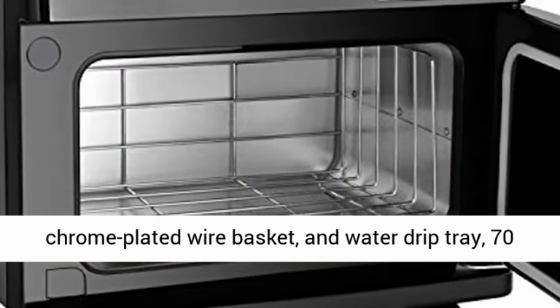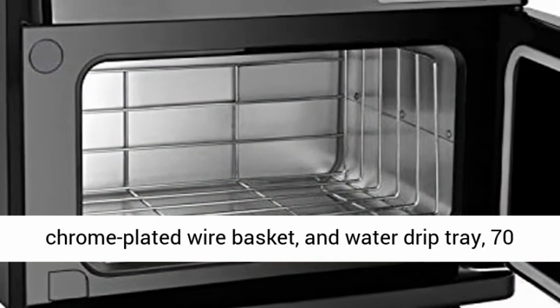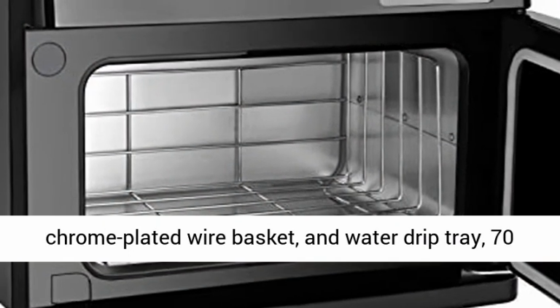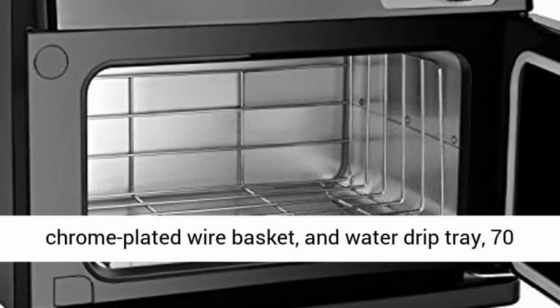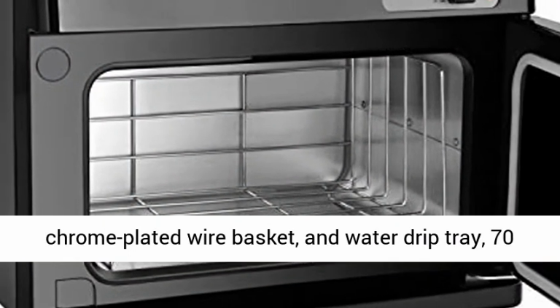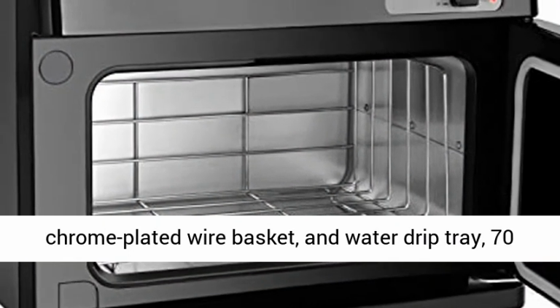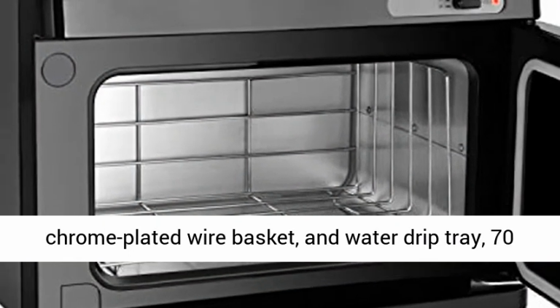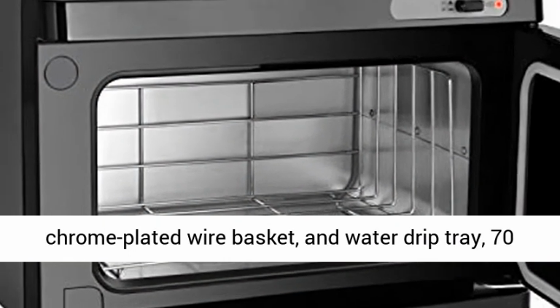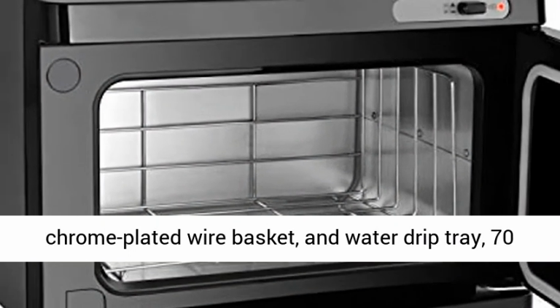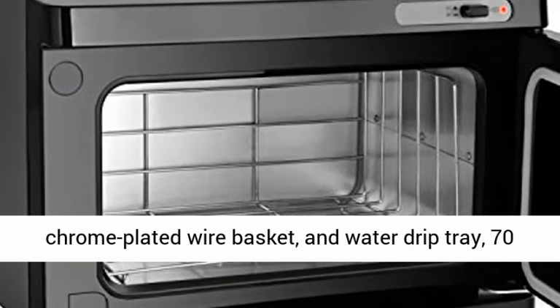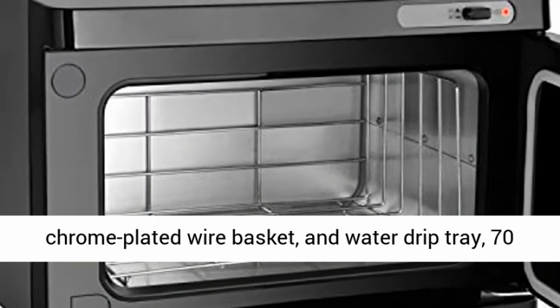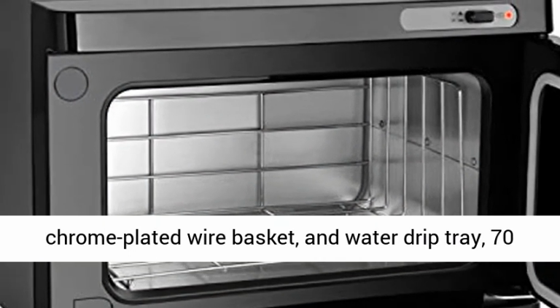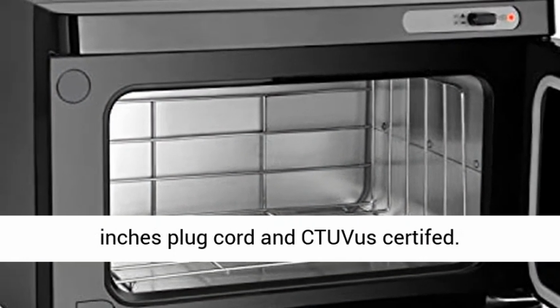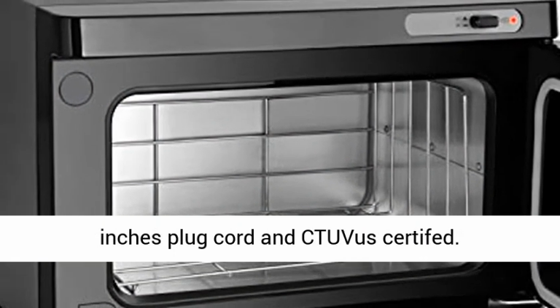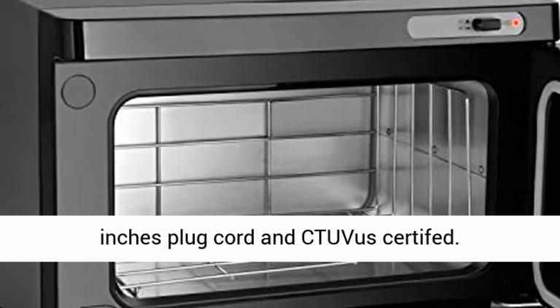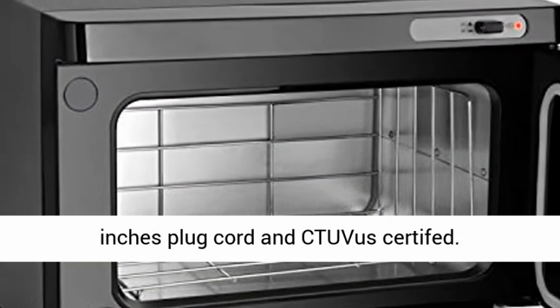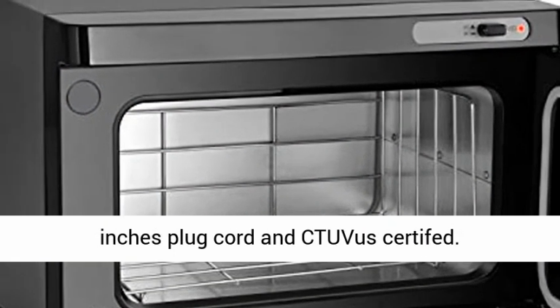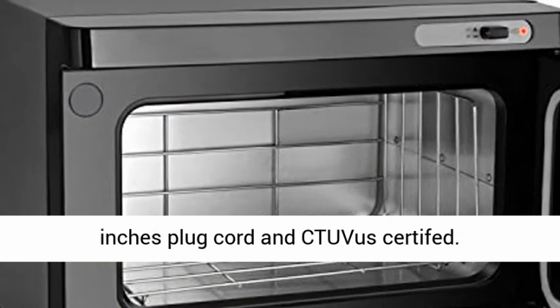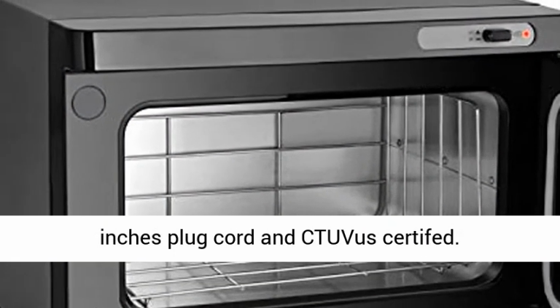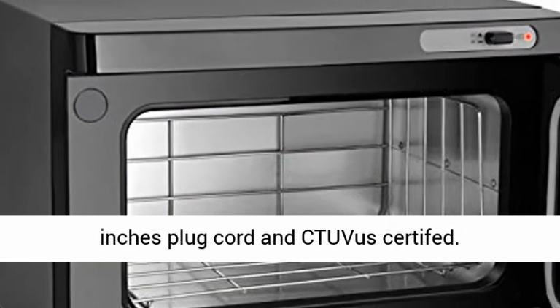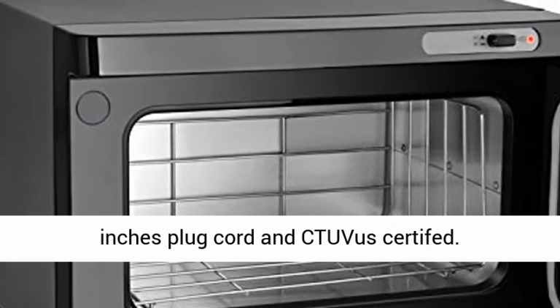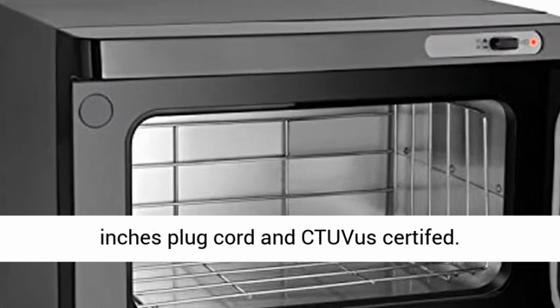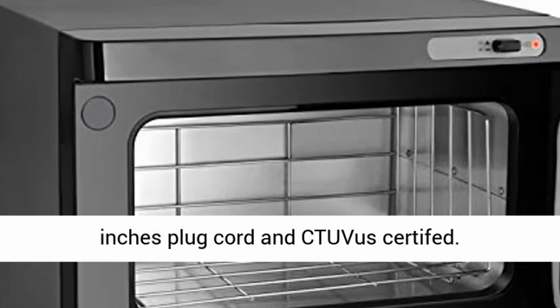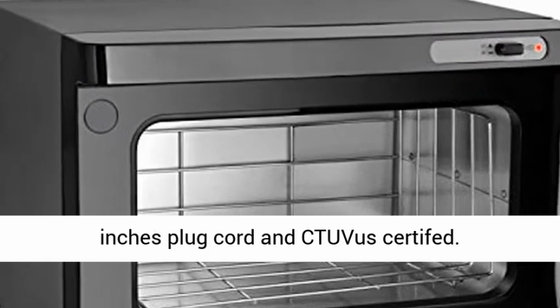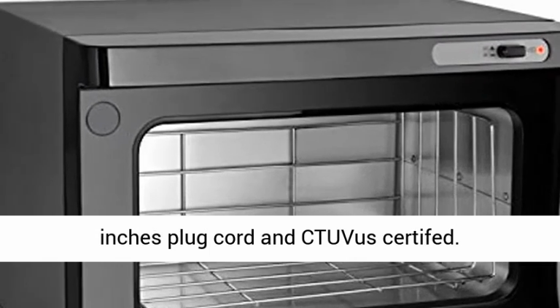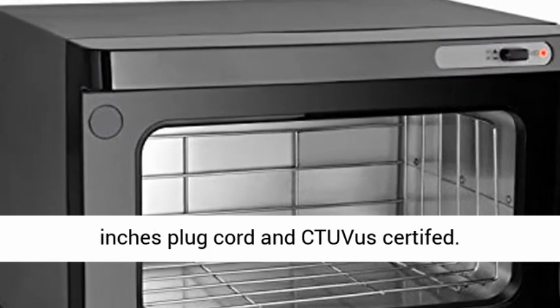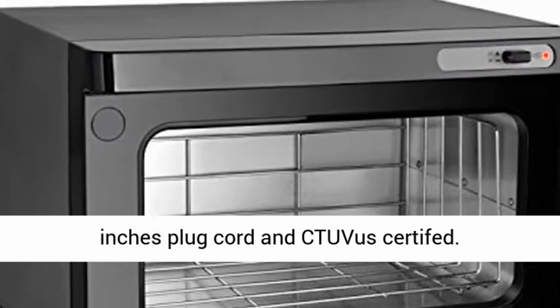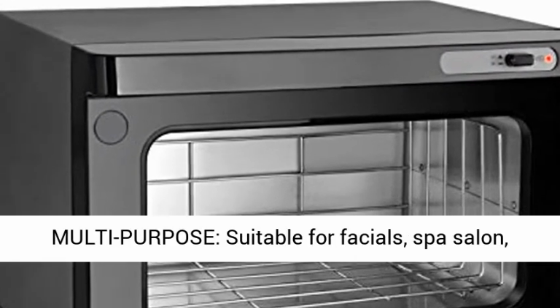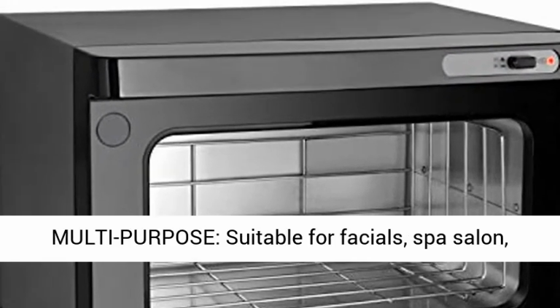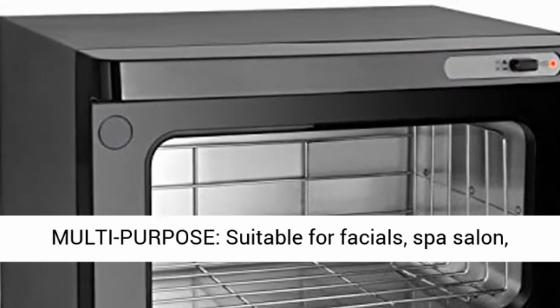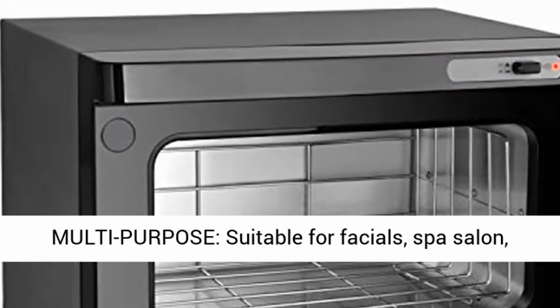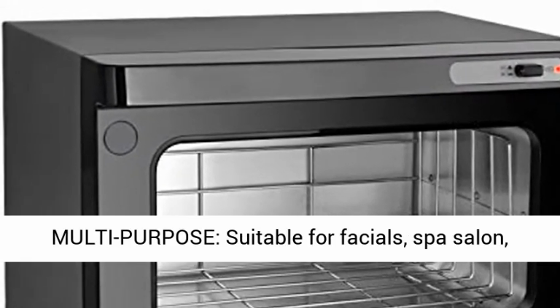A chrome-plated wire basket and water drip tray. 70-inch plug cord and UL certified.